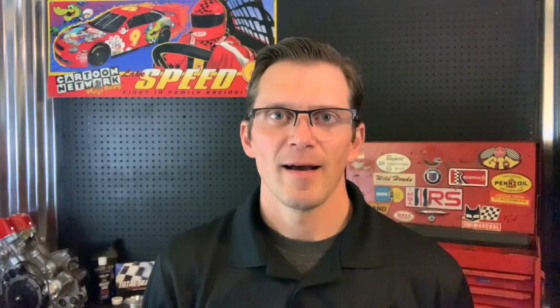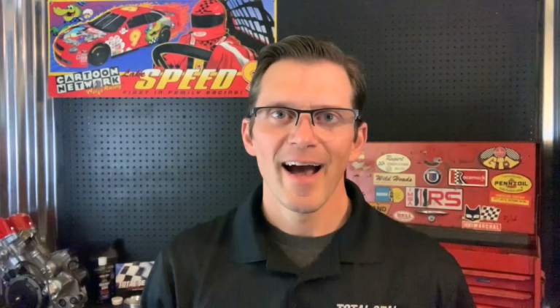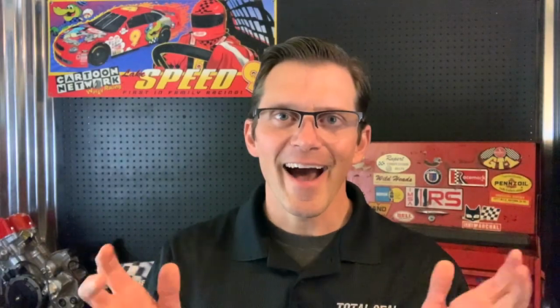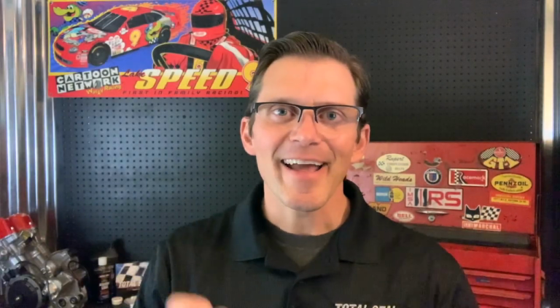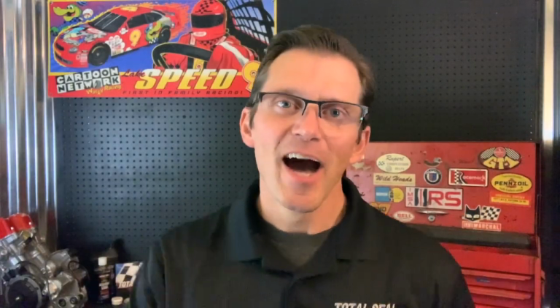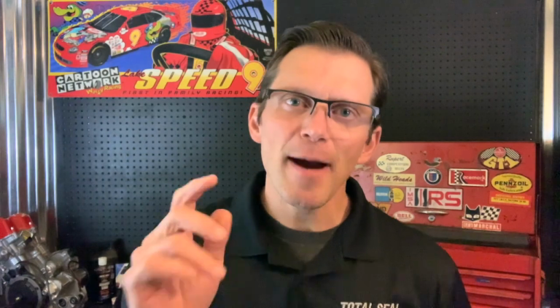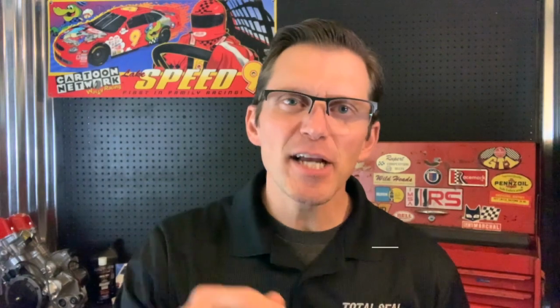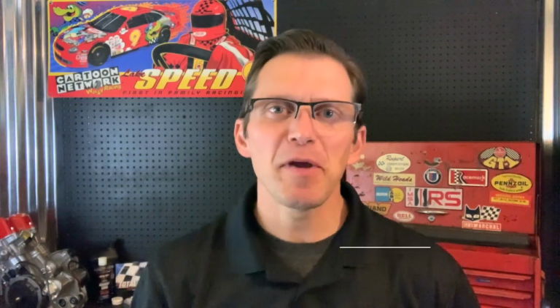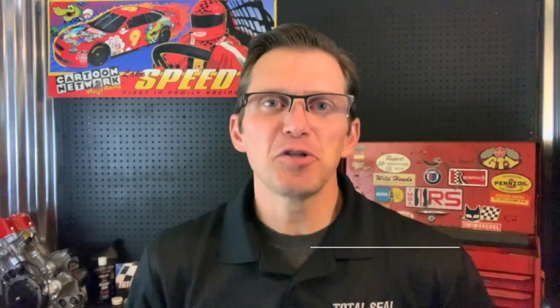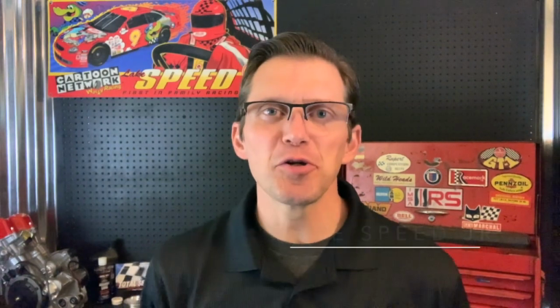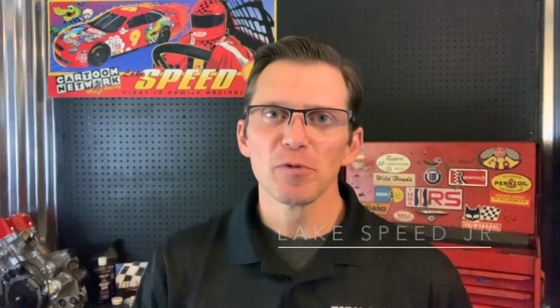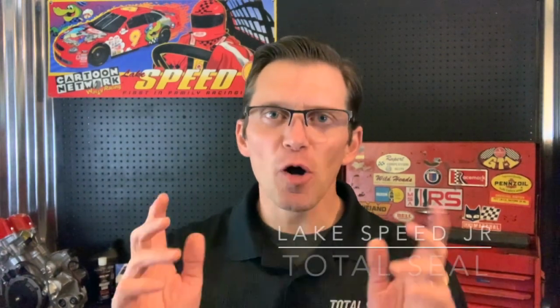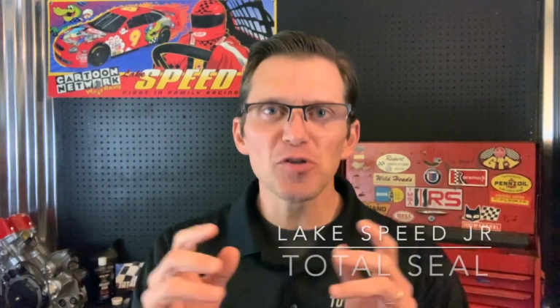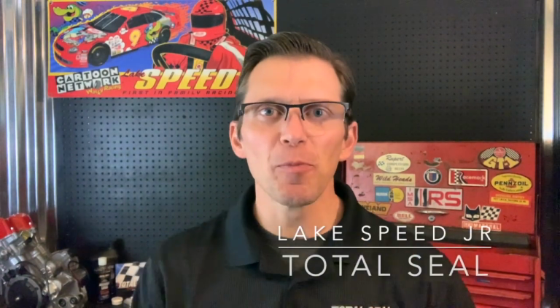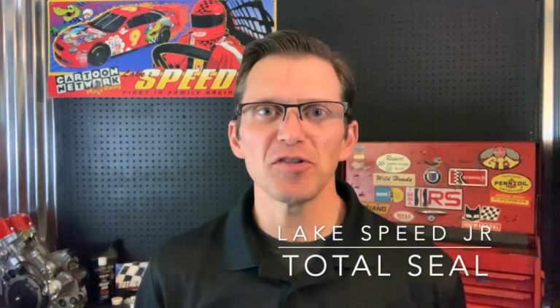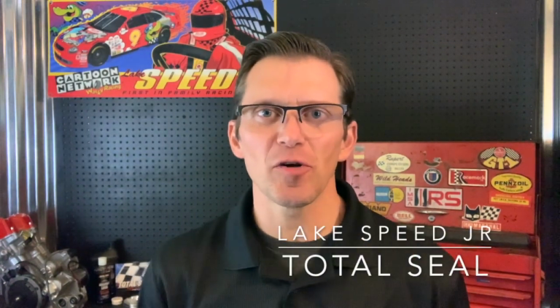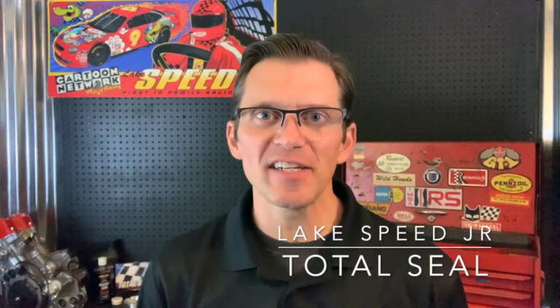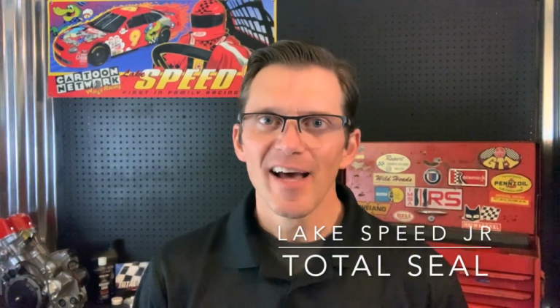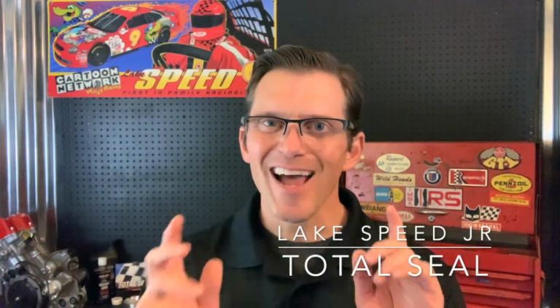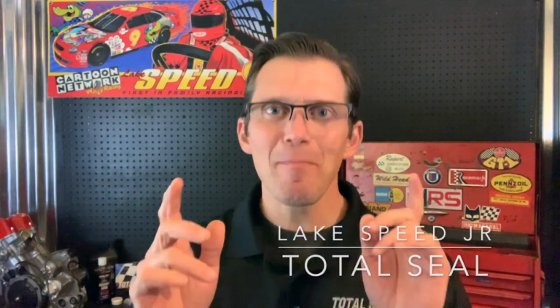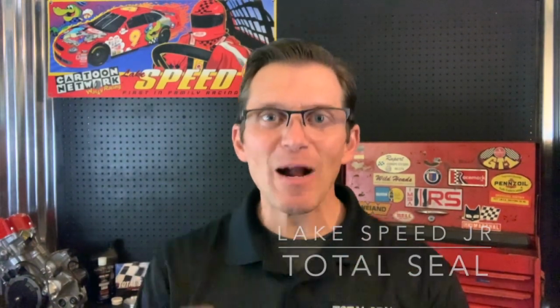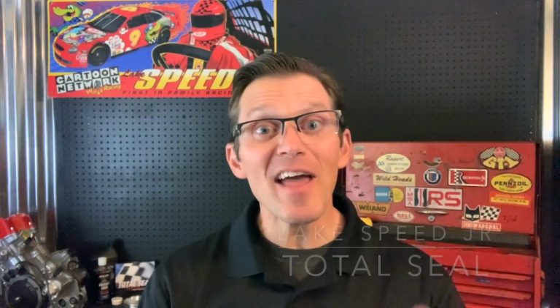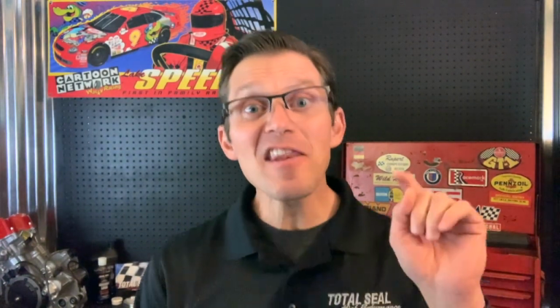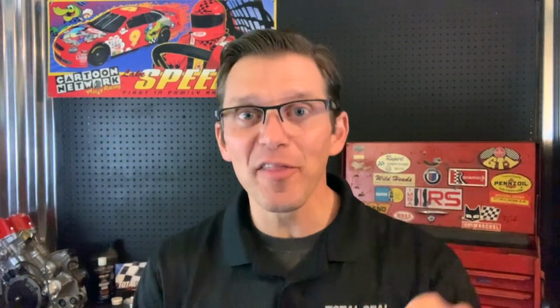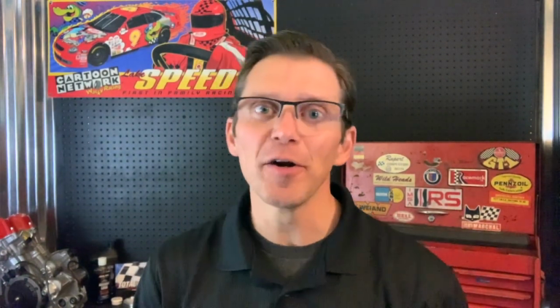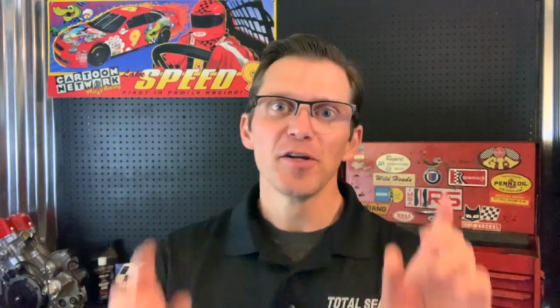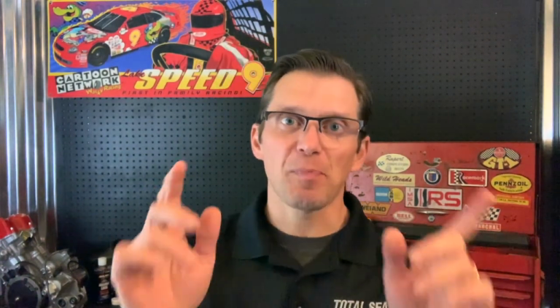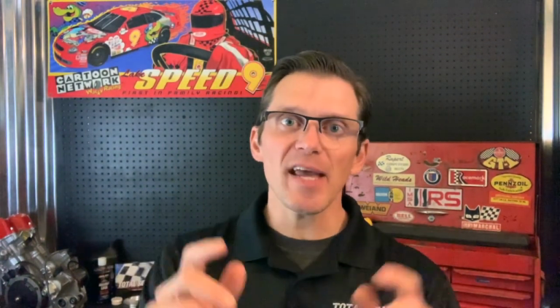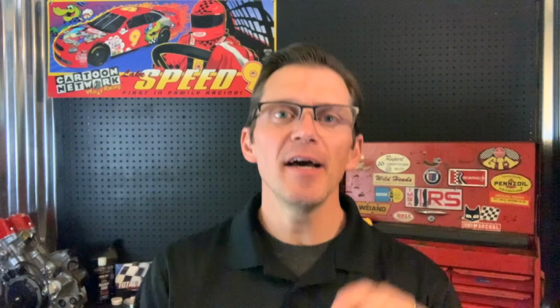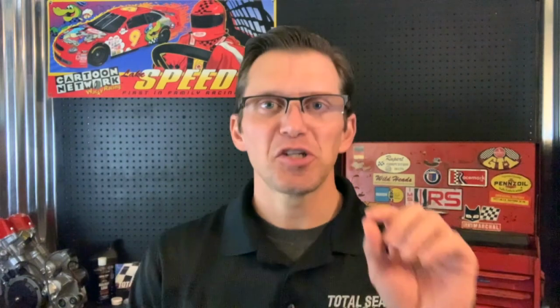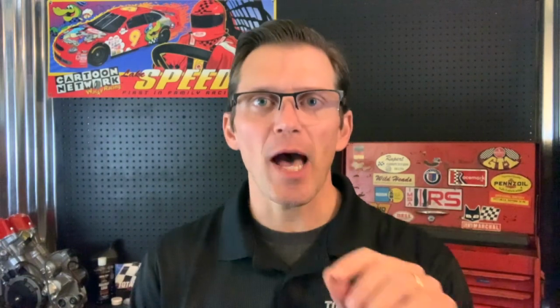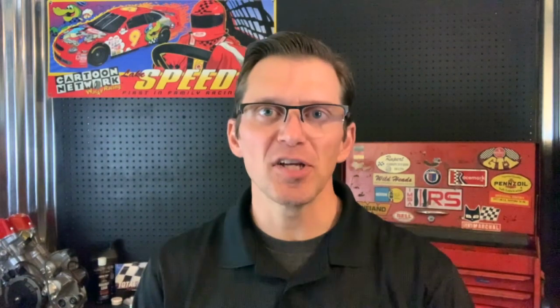Hi, I'm Wake Speed Junior from Total Seal Piston Rings, and I'm back with another Speed Shop Tip.